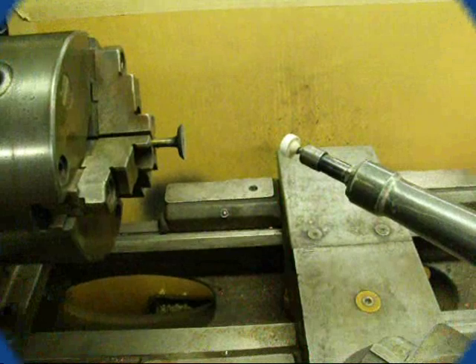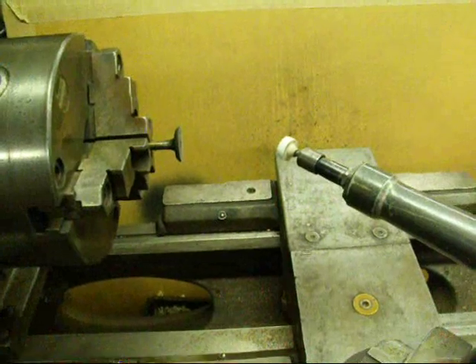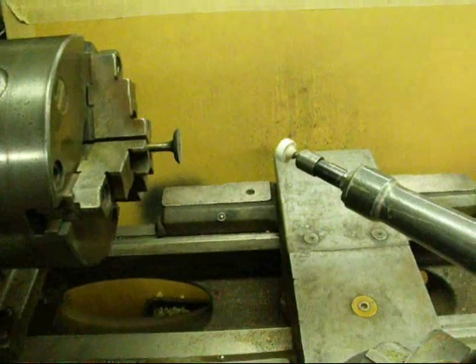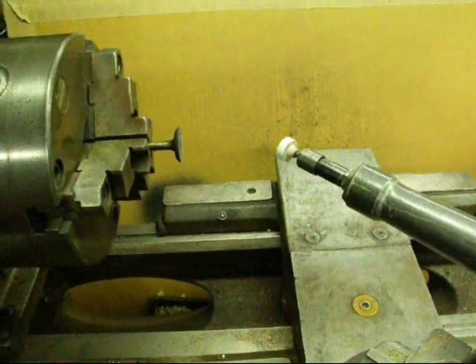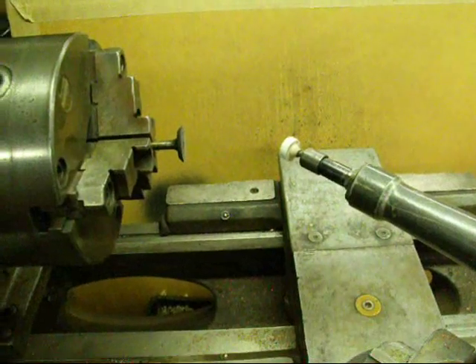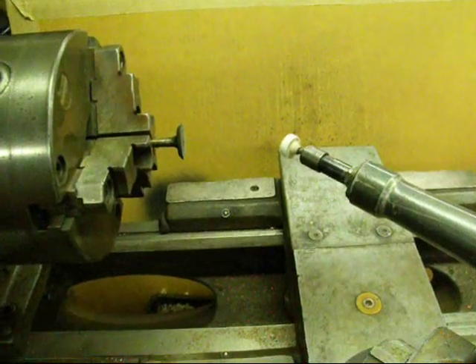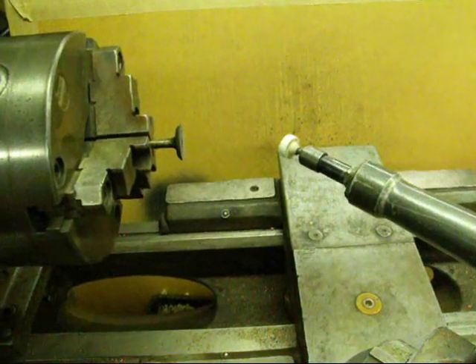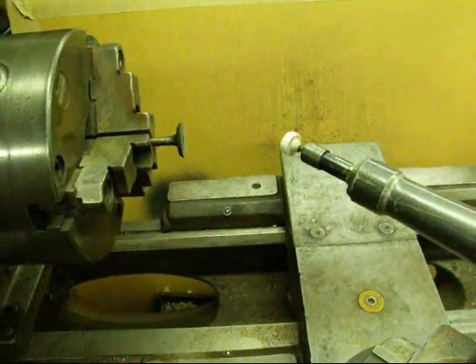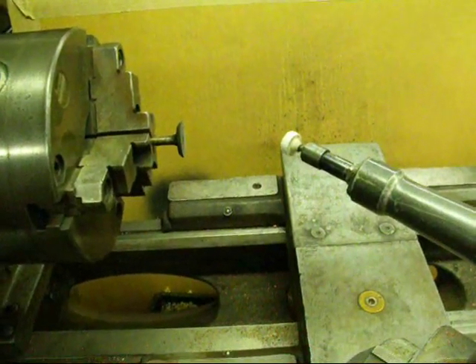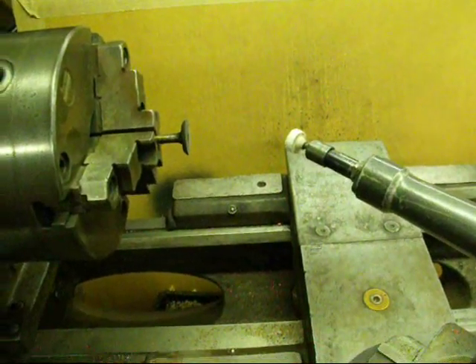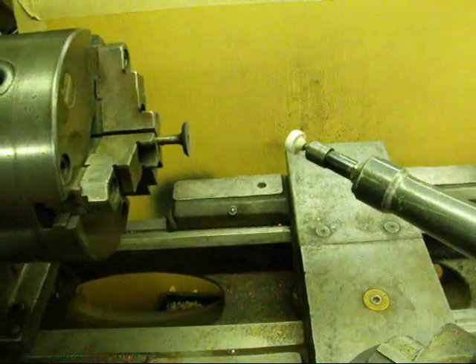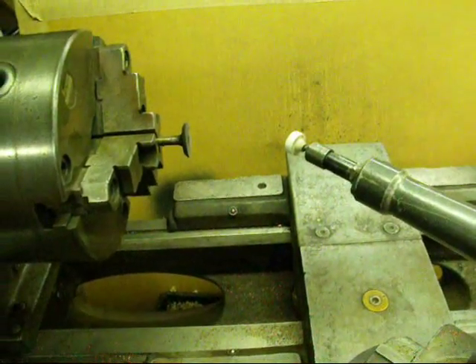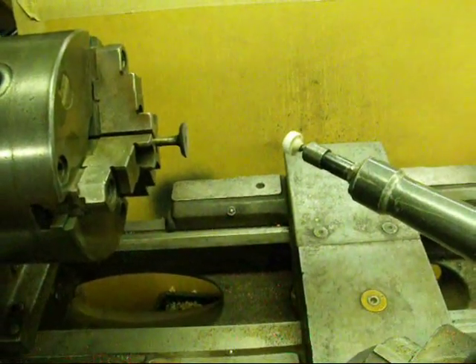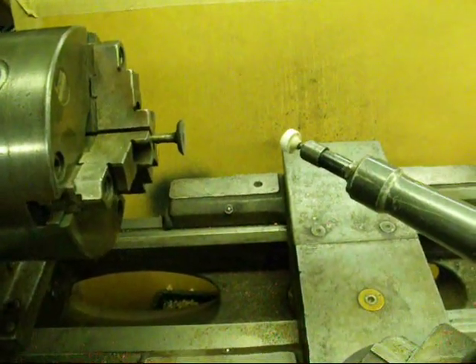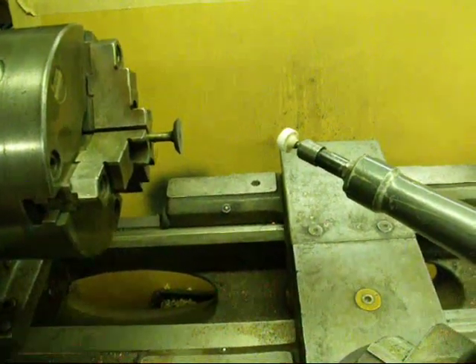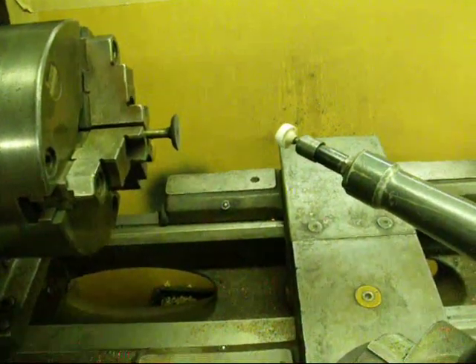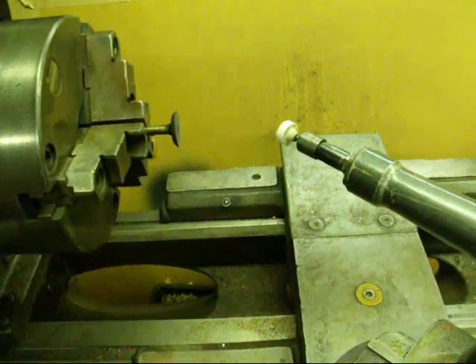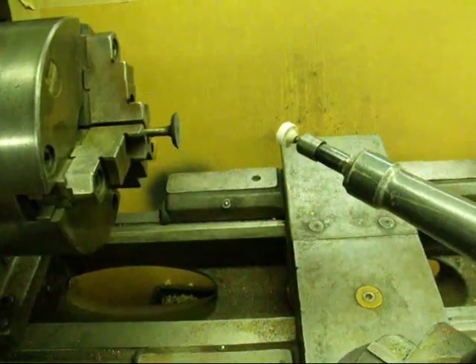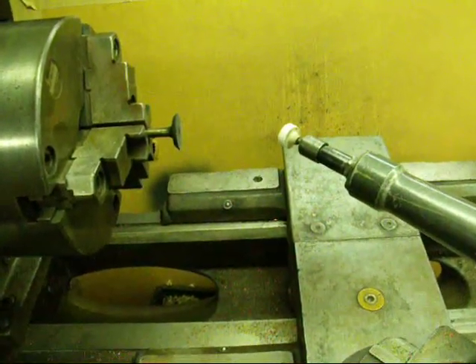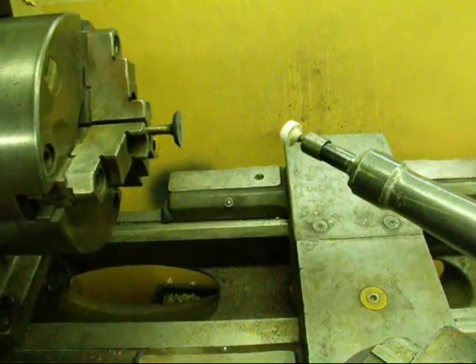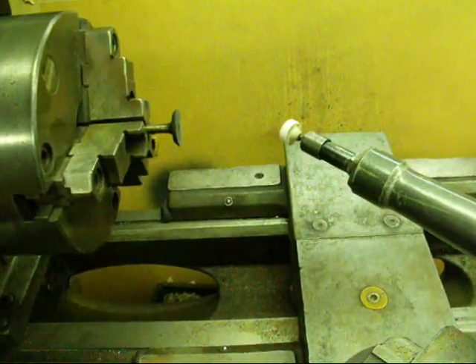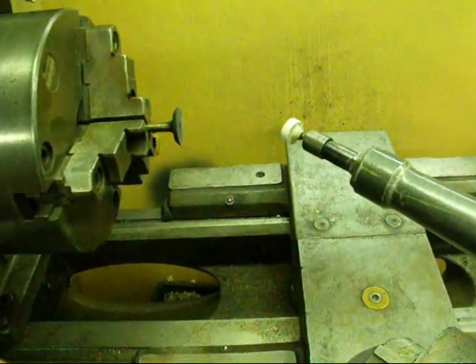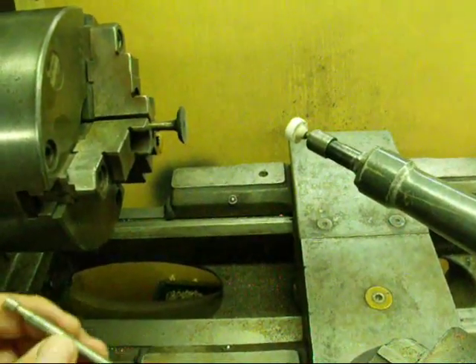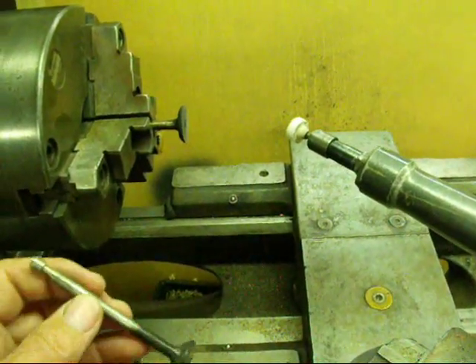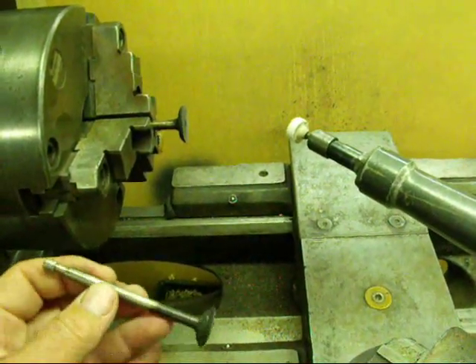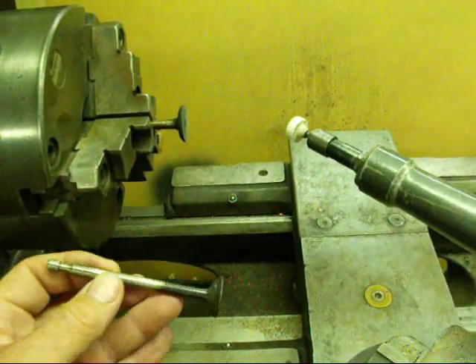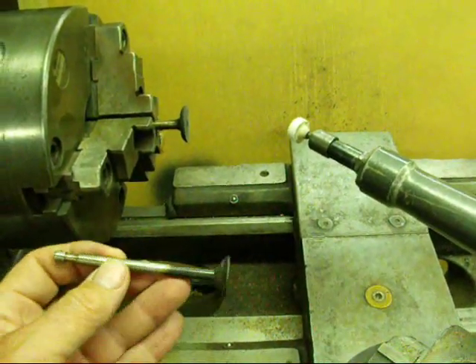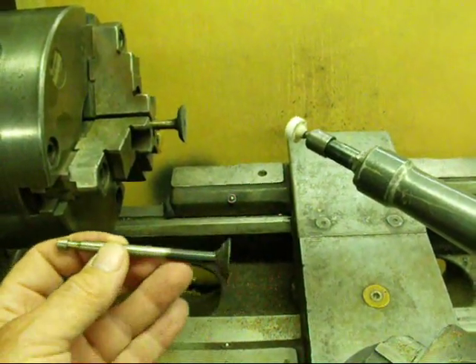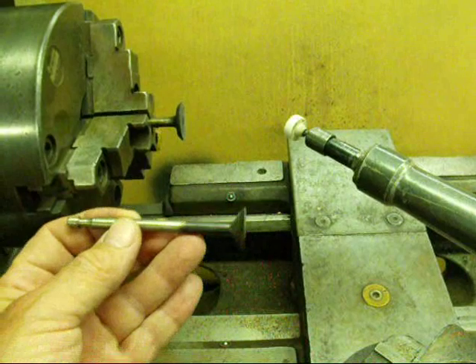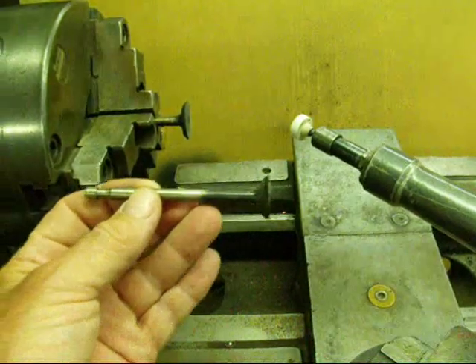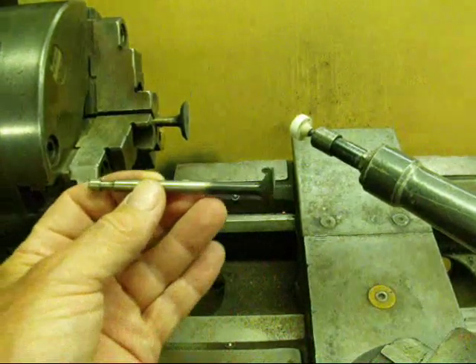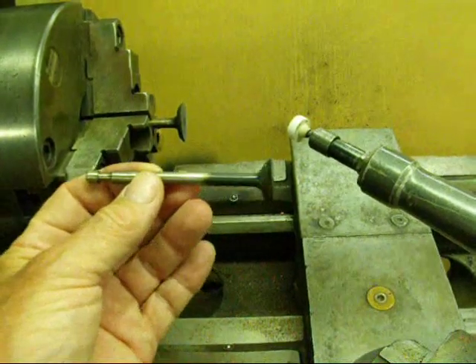Howdy, it's Tubalcain. Today I'm going to show you how to grind valves.